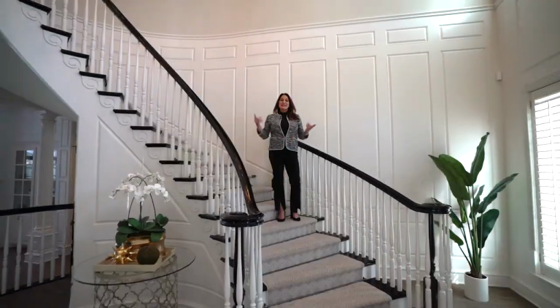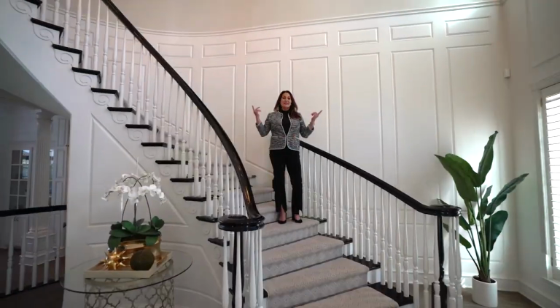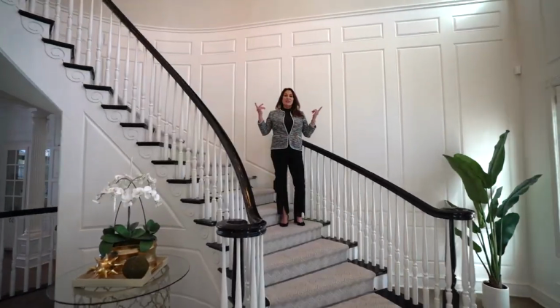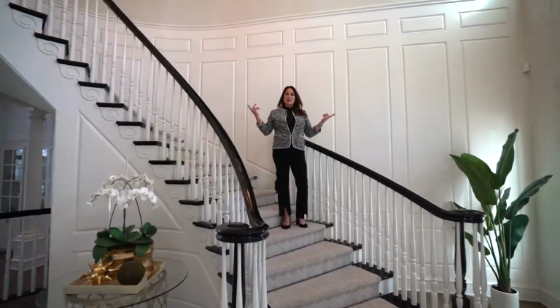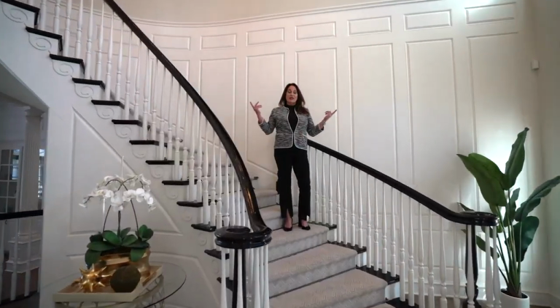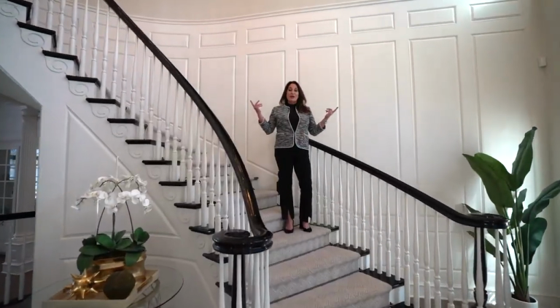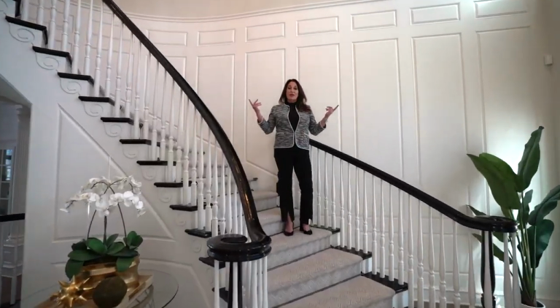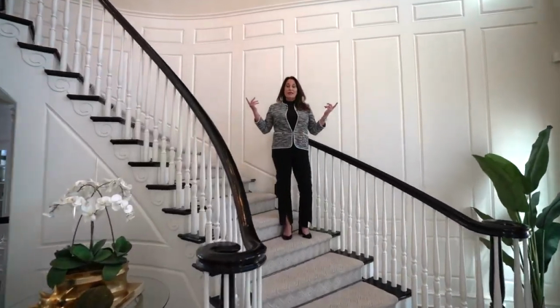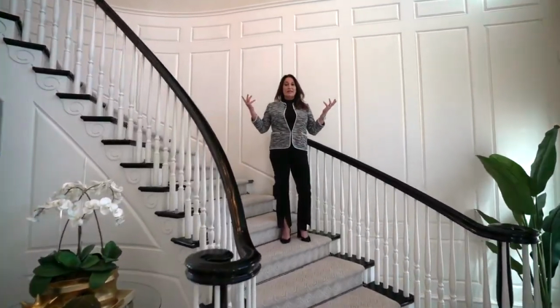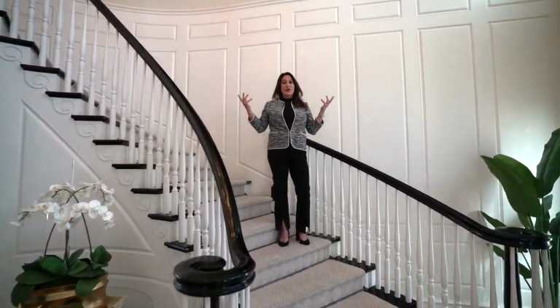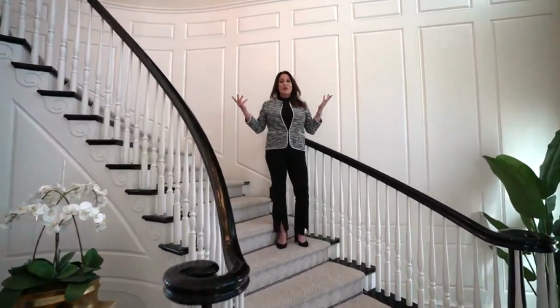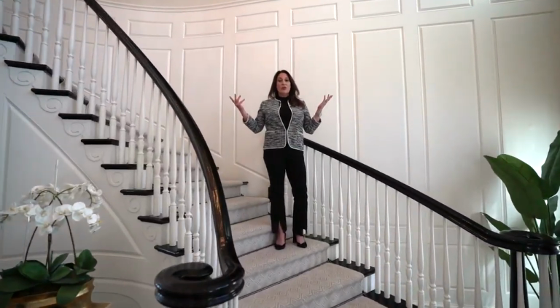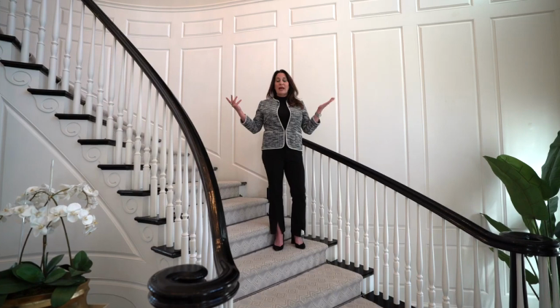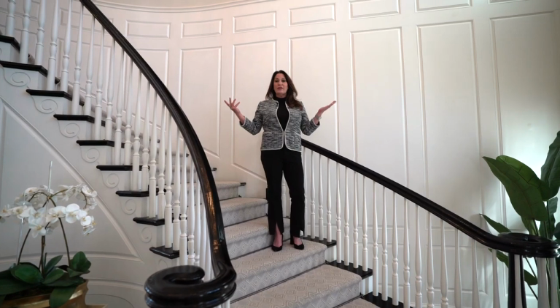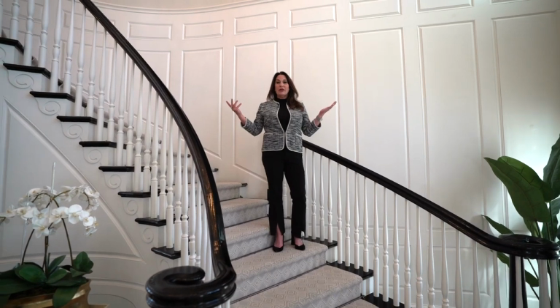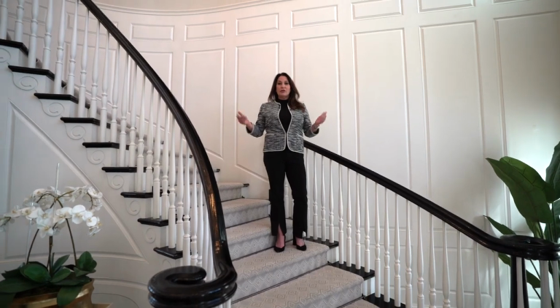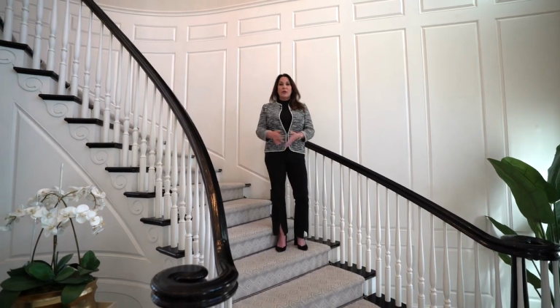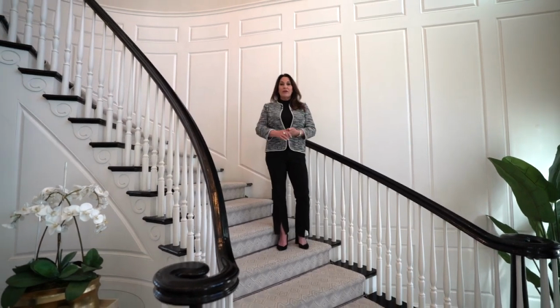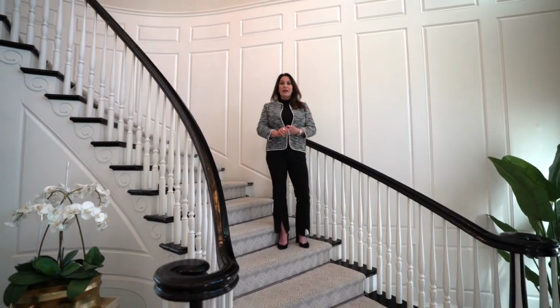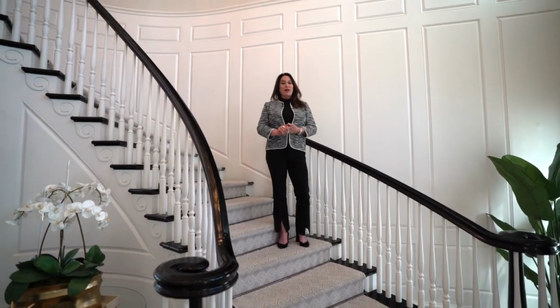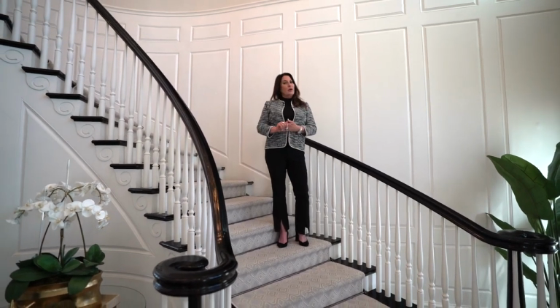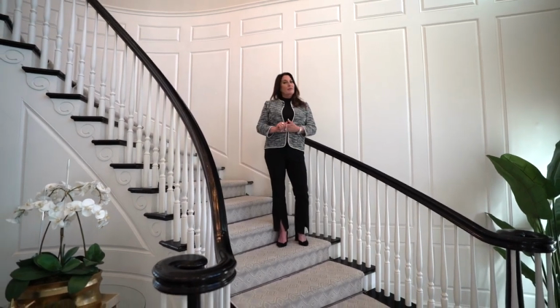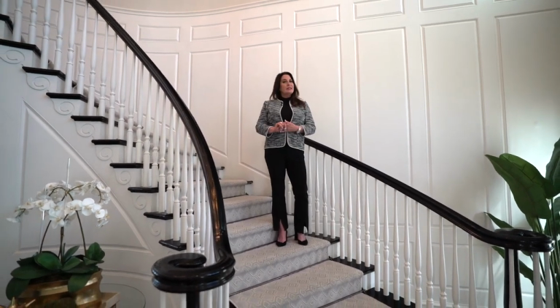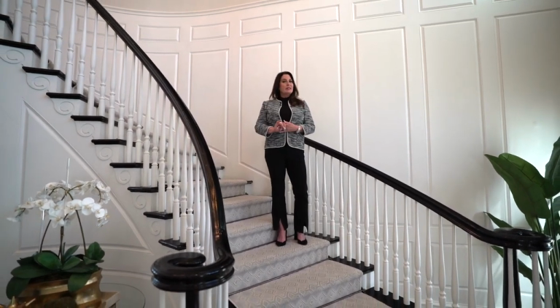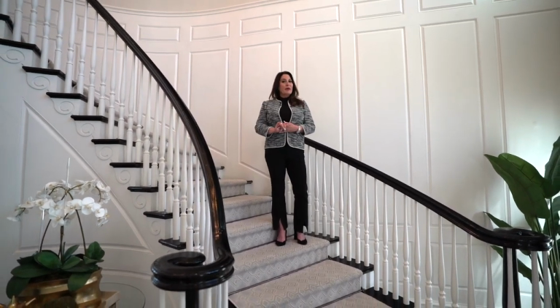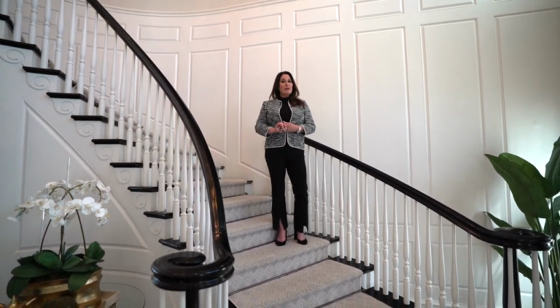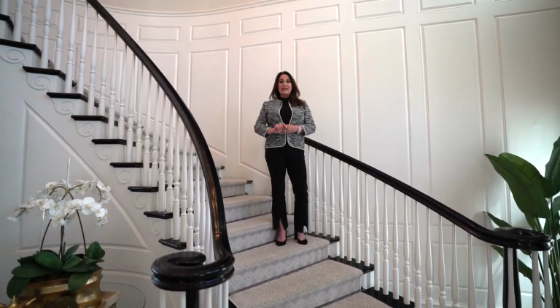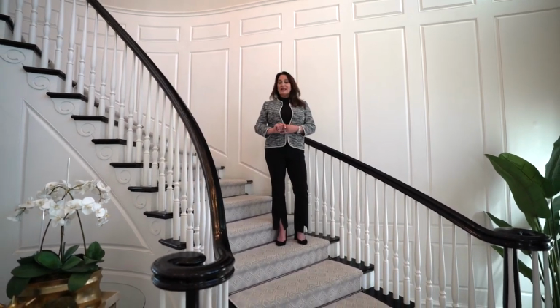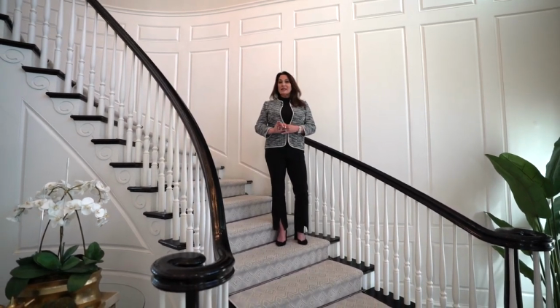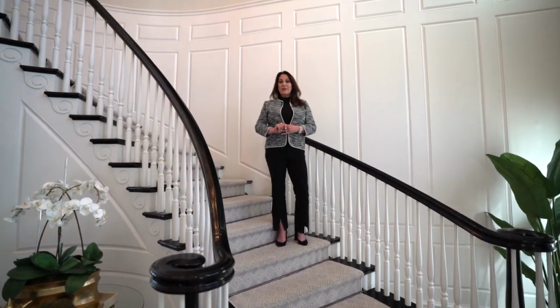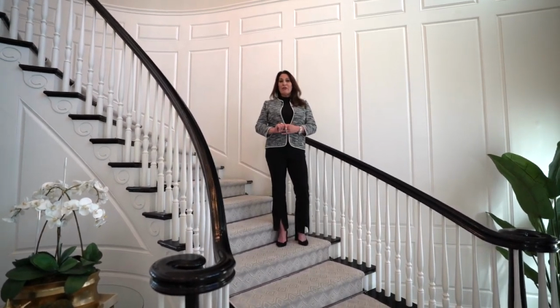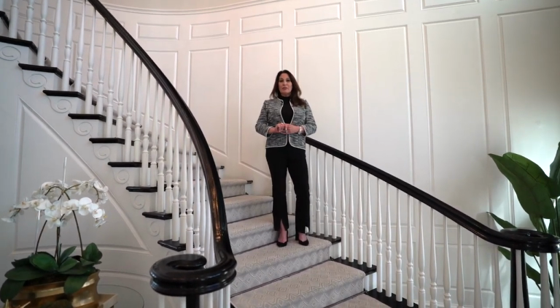This luxurious home is over 9,500 square feet. We have six bedrooms and six bathrooms.